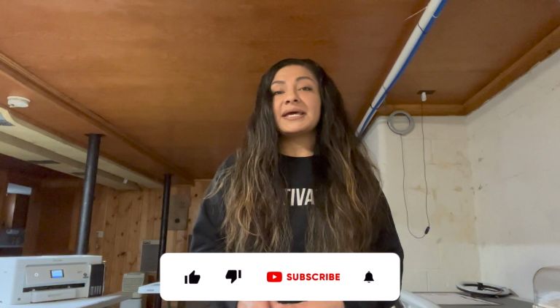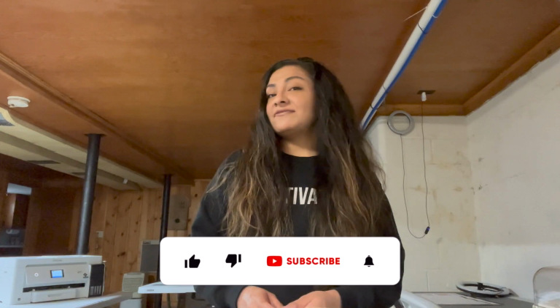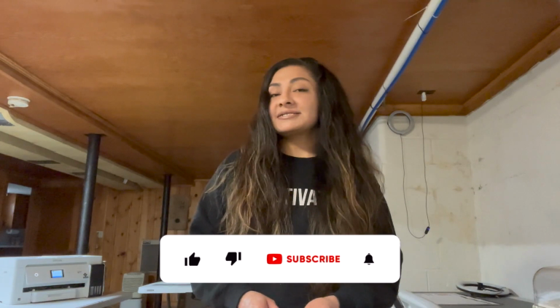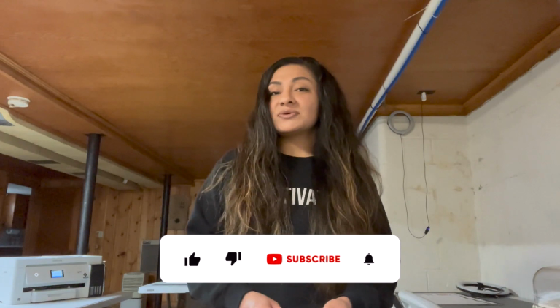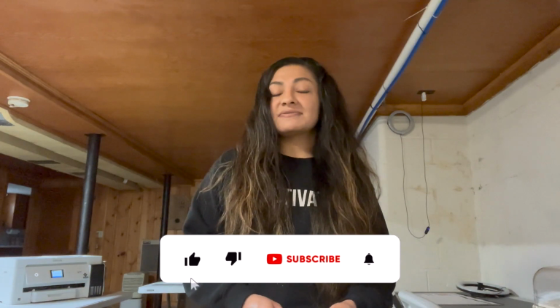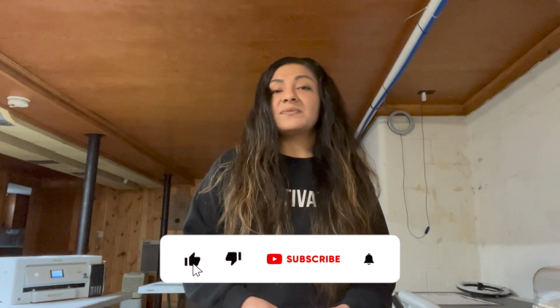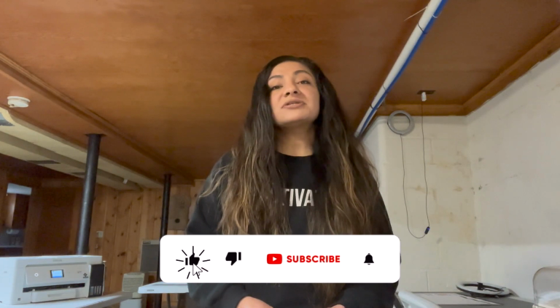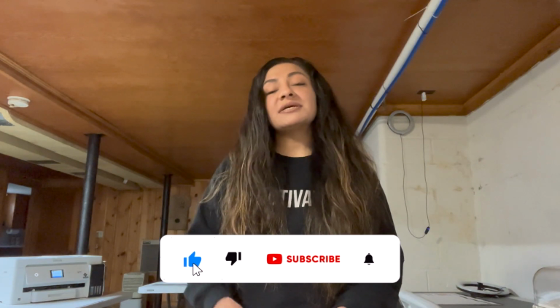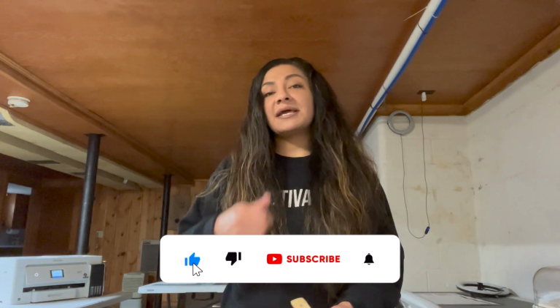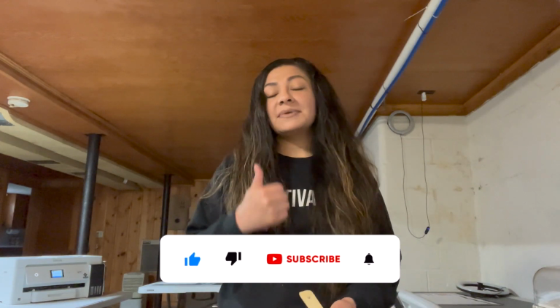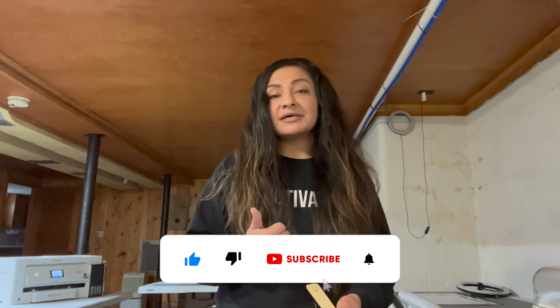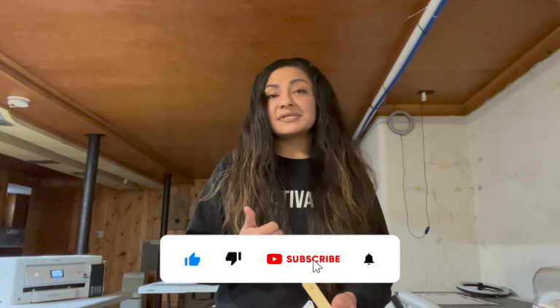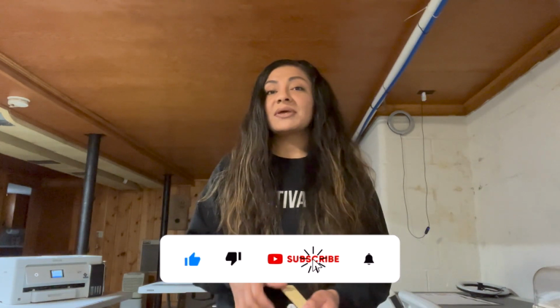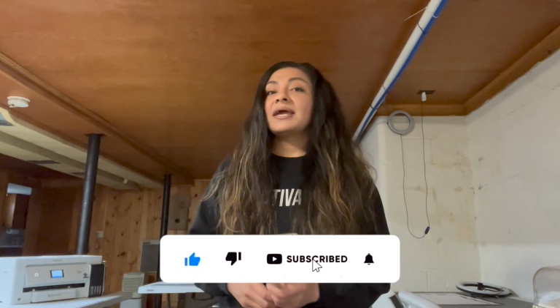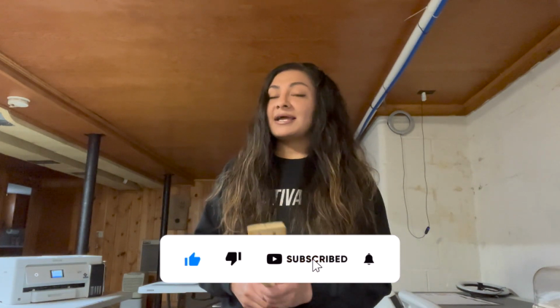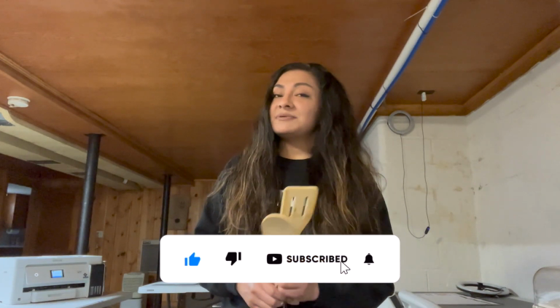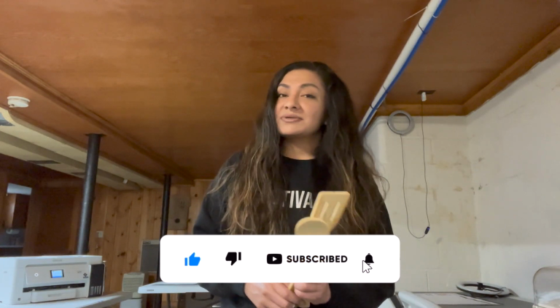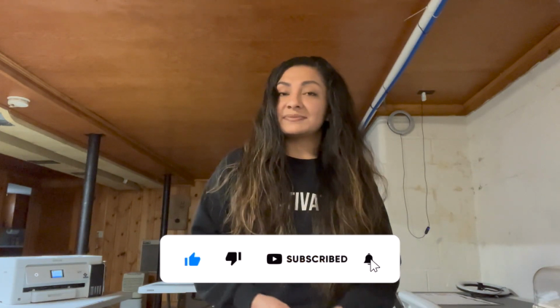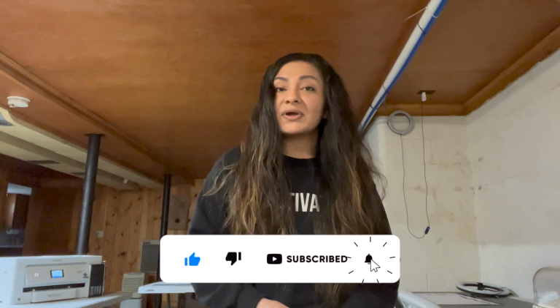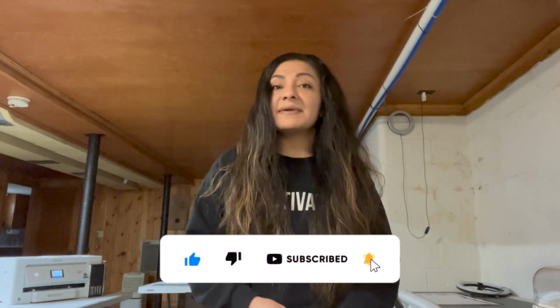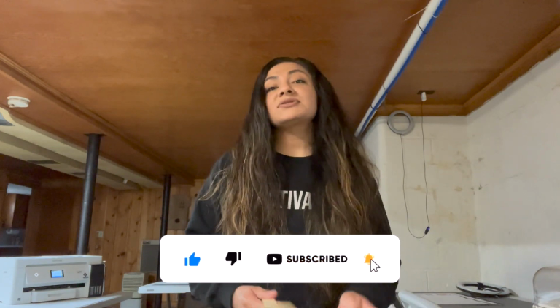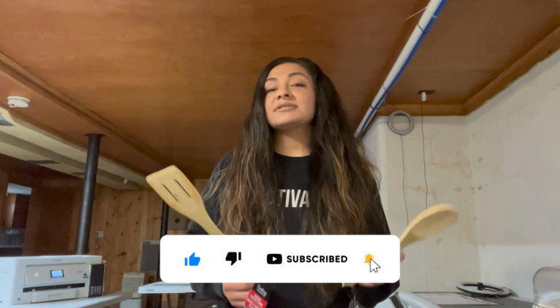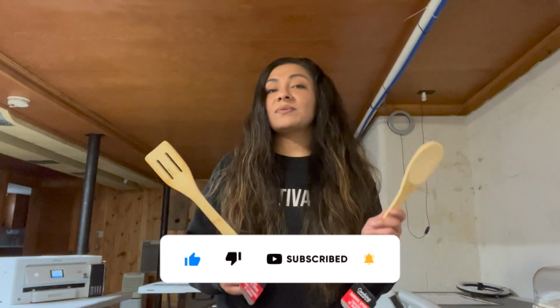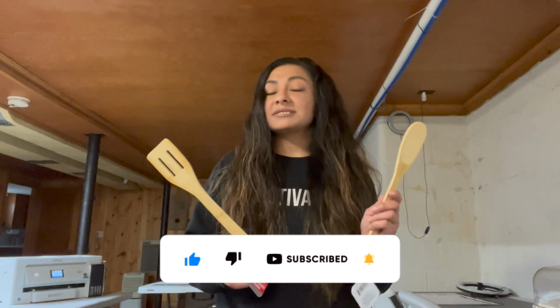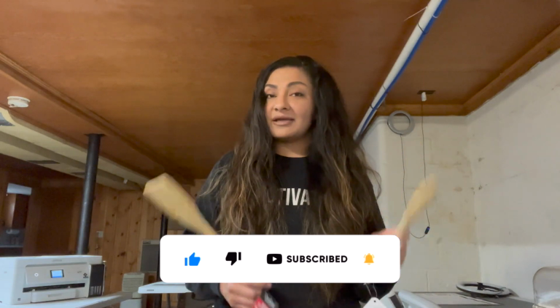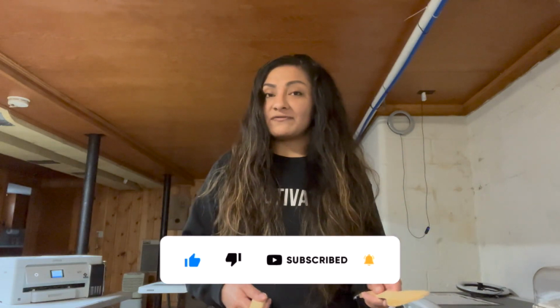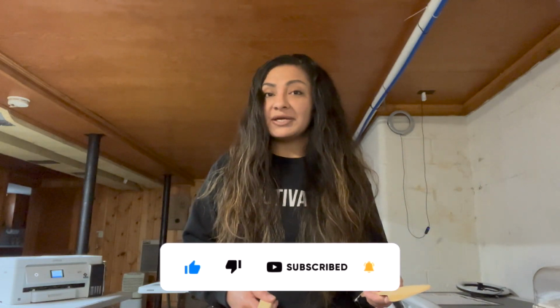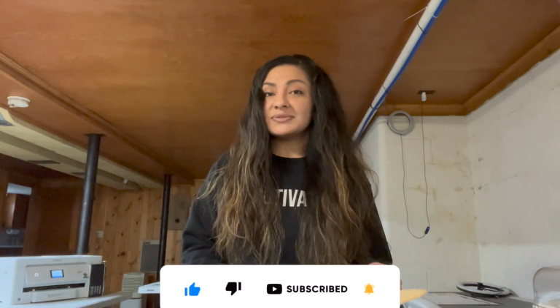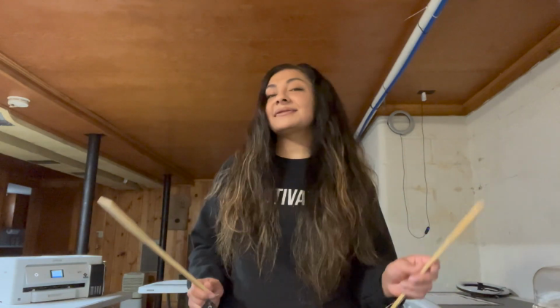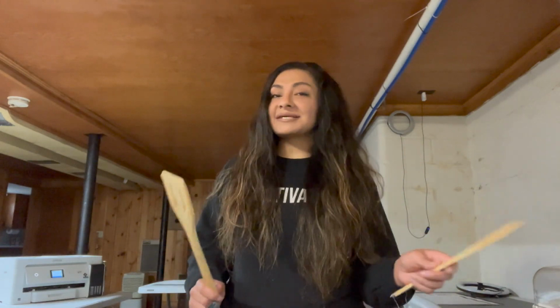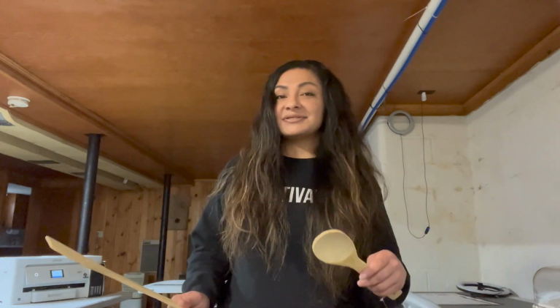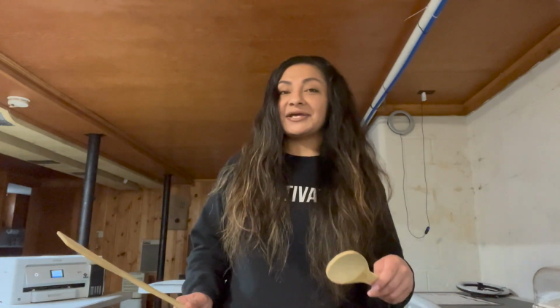If you guys enjoyed this video, be sure to give me a big thumbs up and subscribe so you don't miss any of our videos. Let's get into the video.